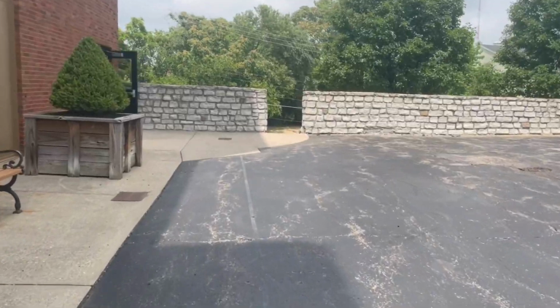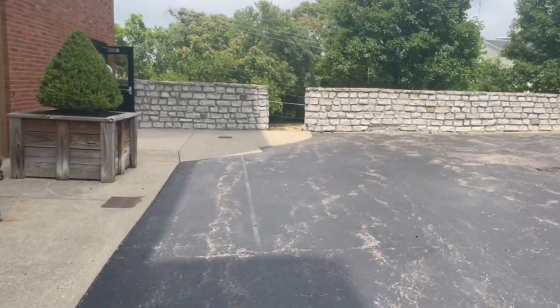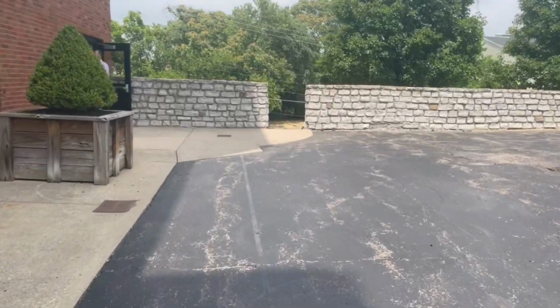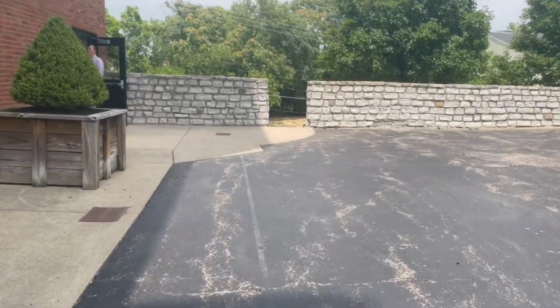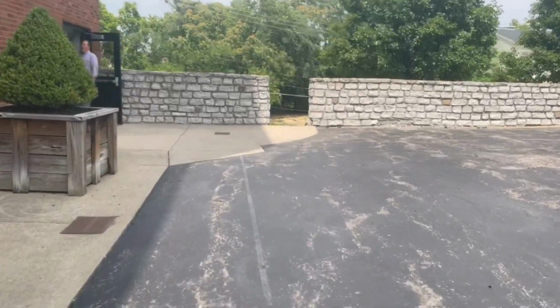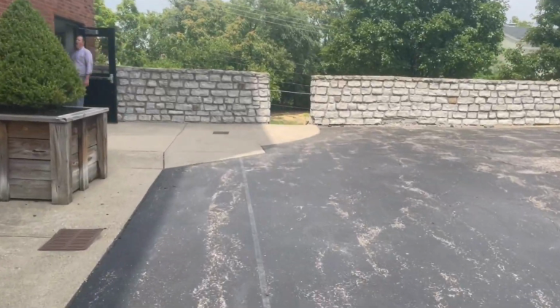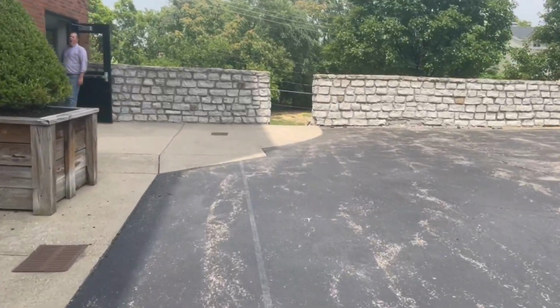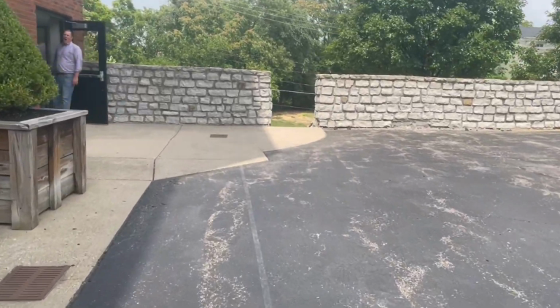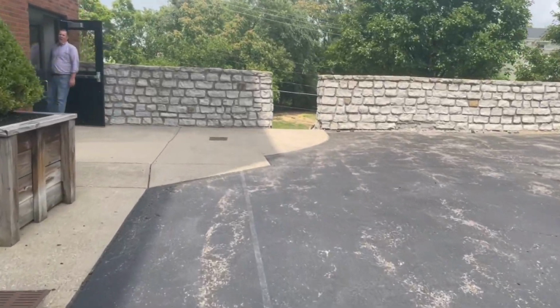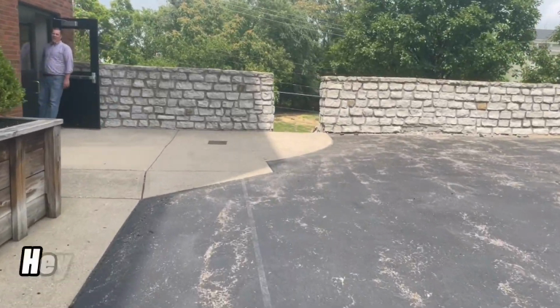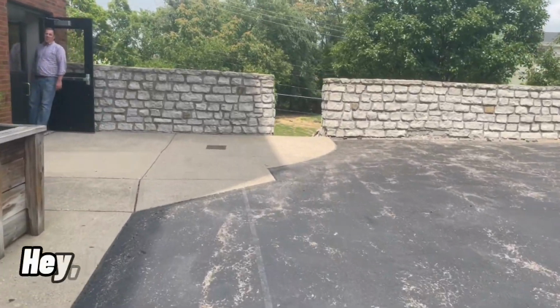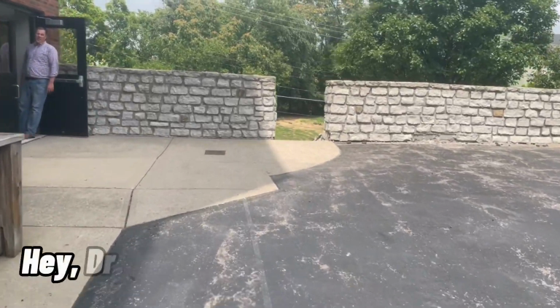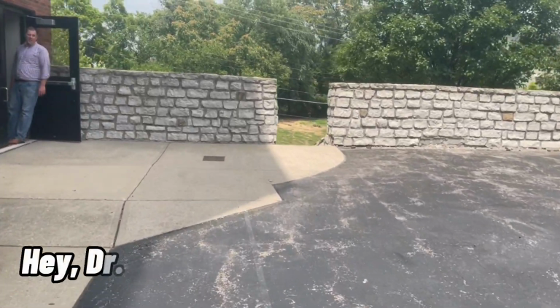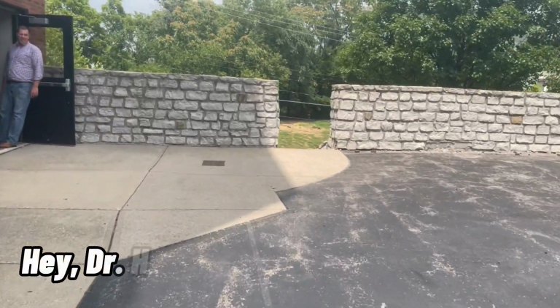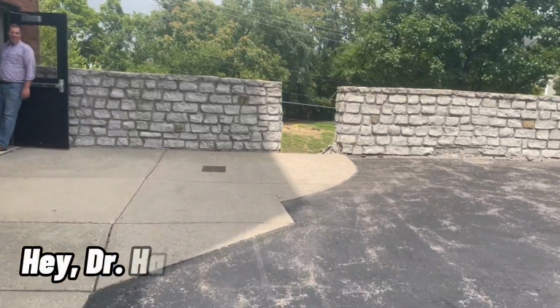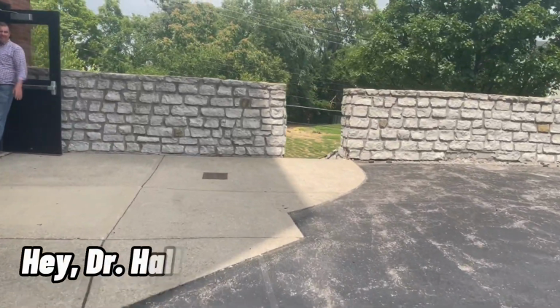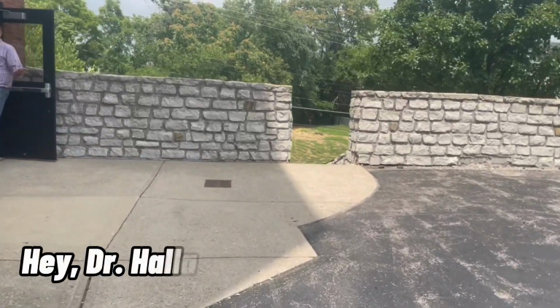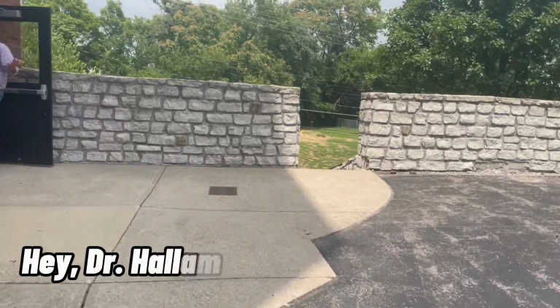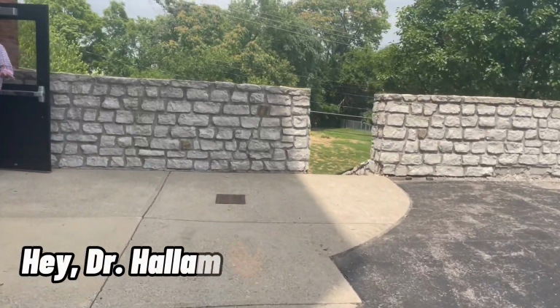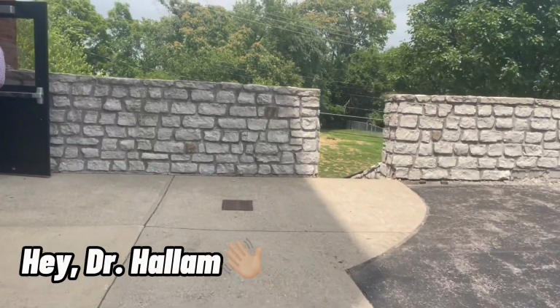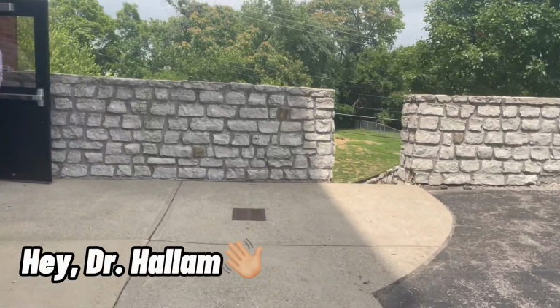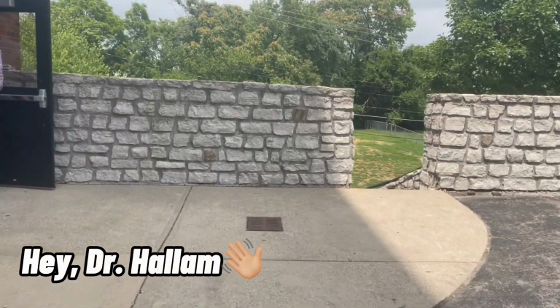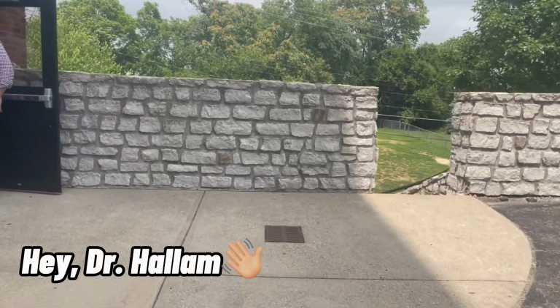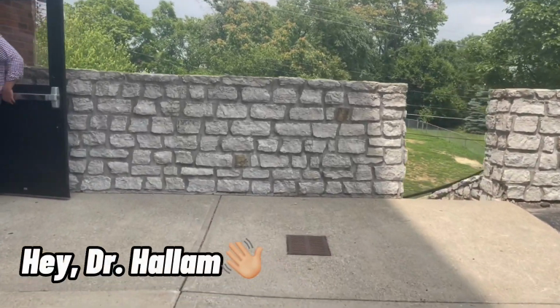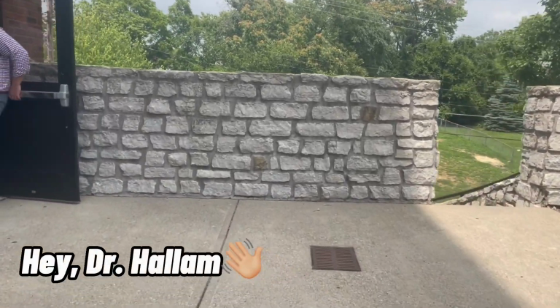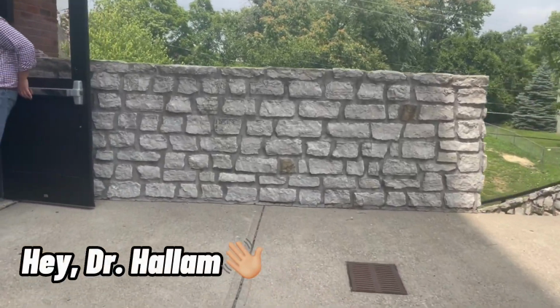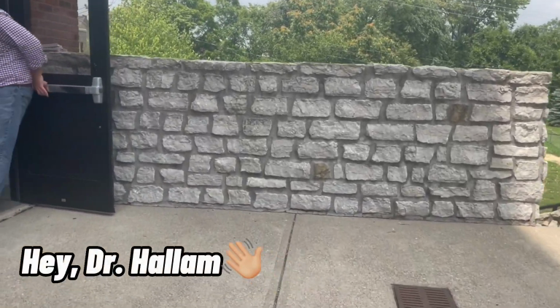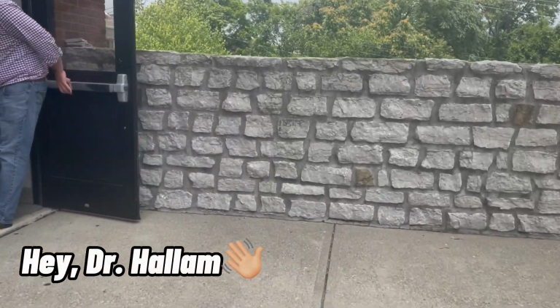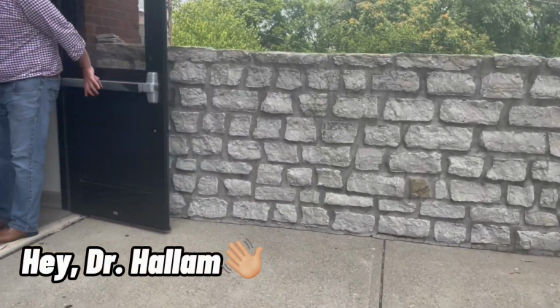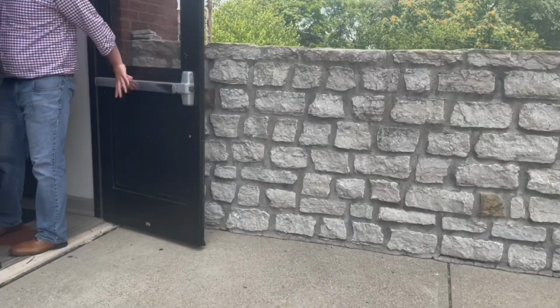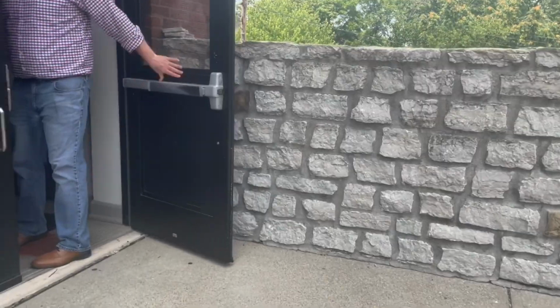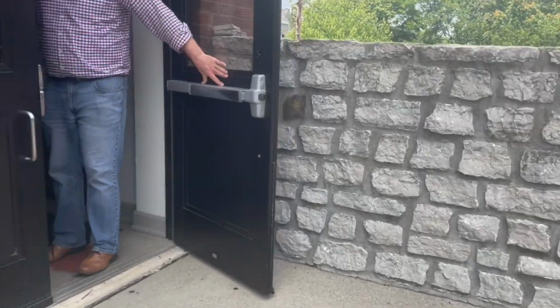Hello everyone! Today we are going to be taking a look at the Boys Dorm. Let's go check it out!